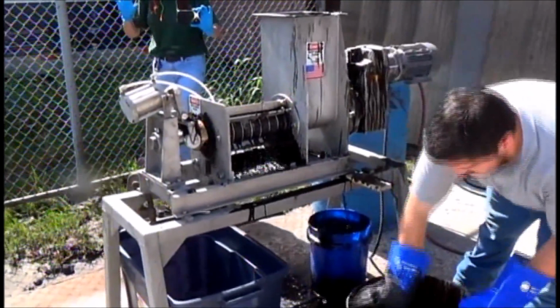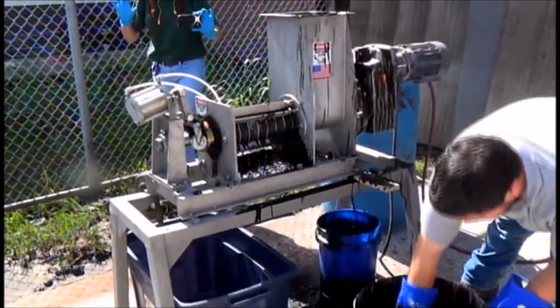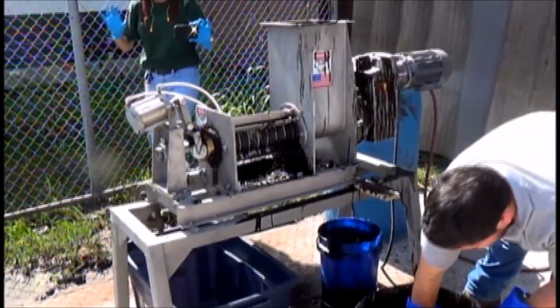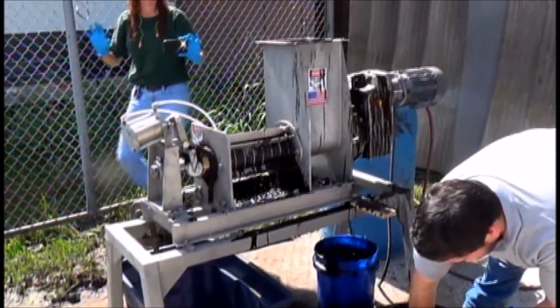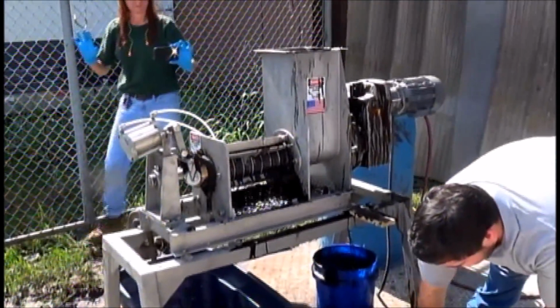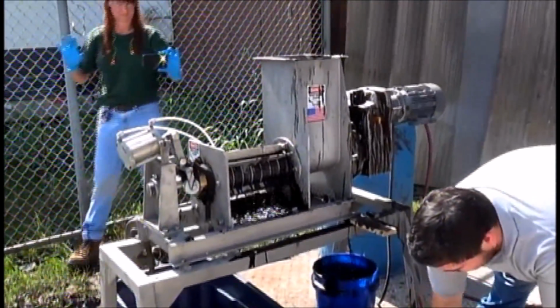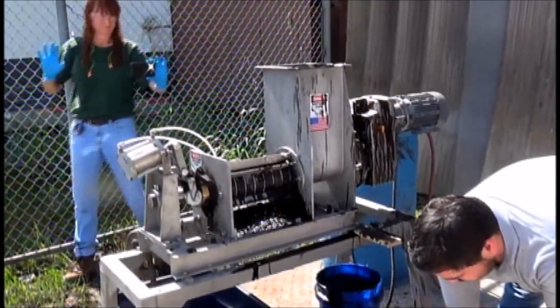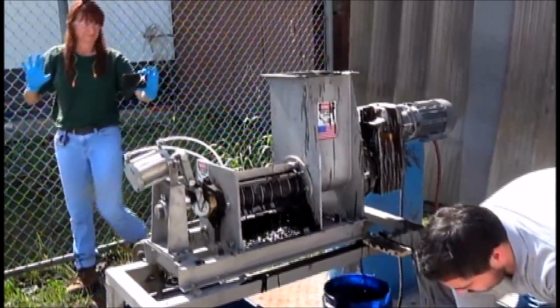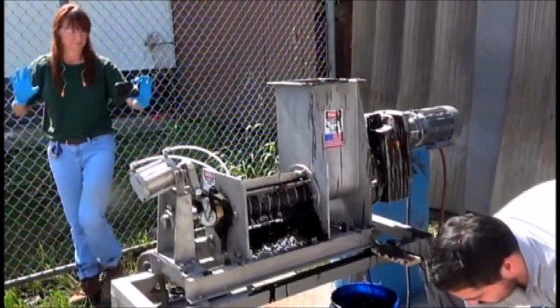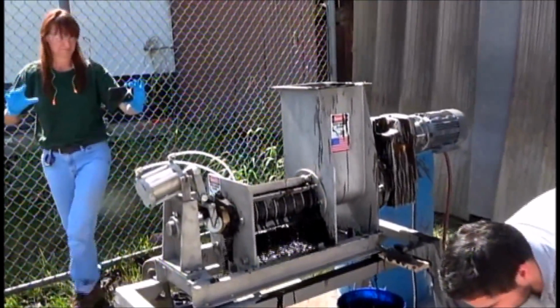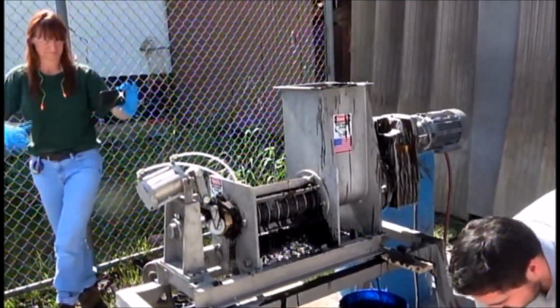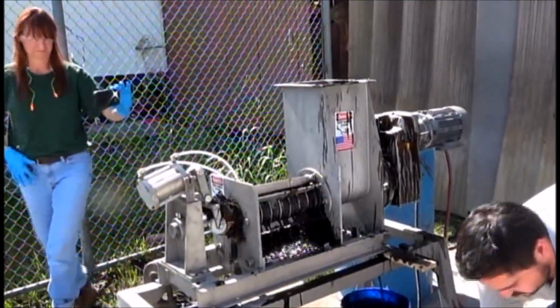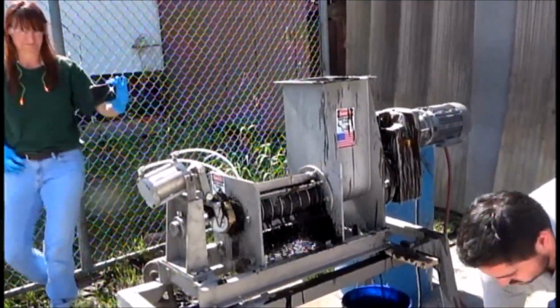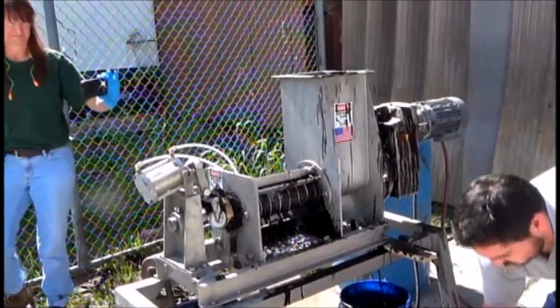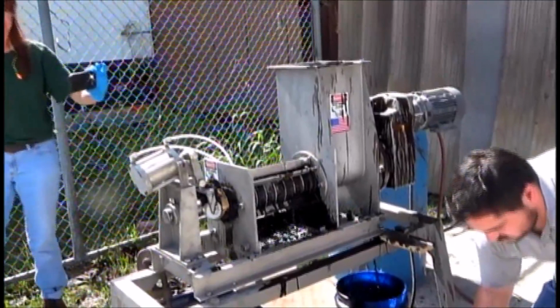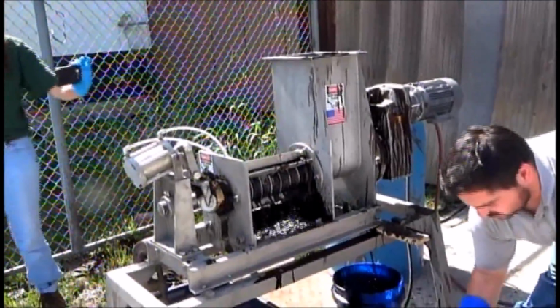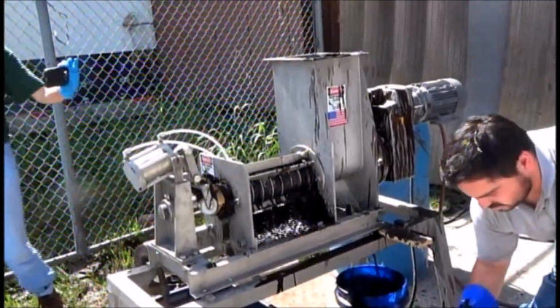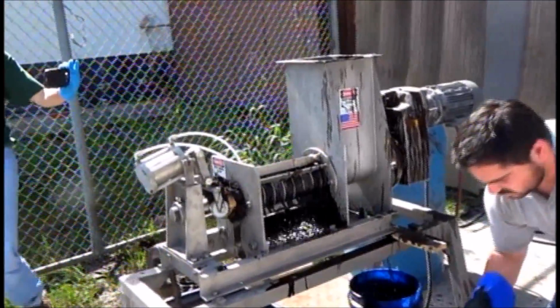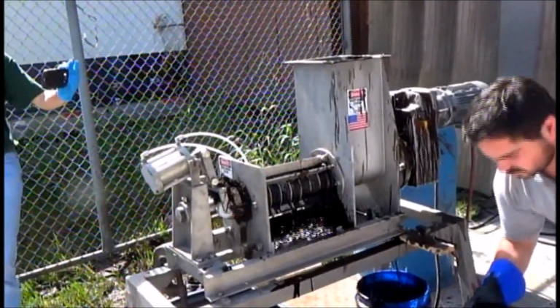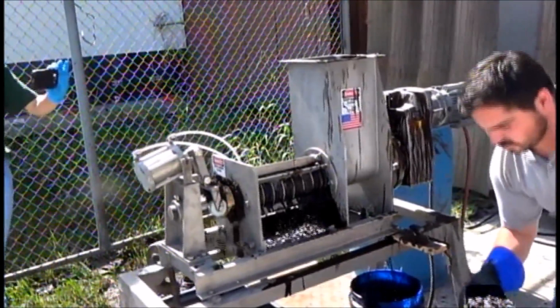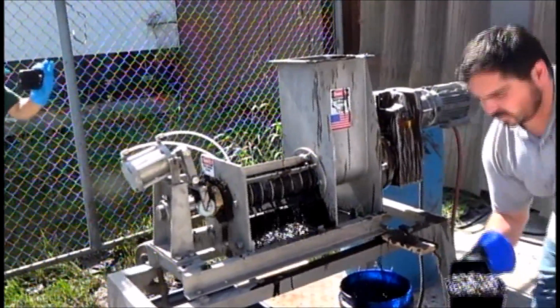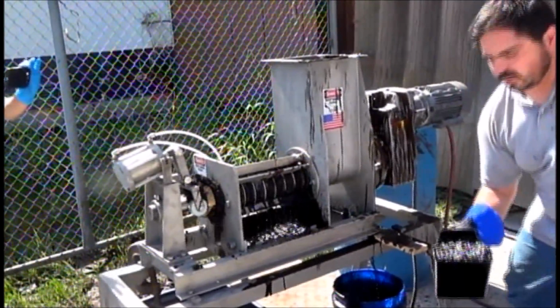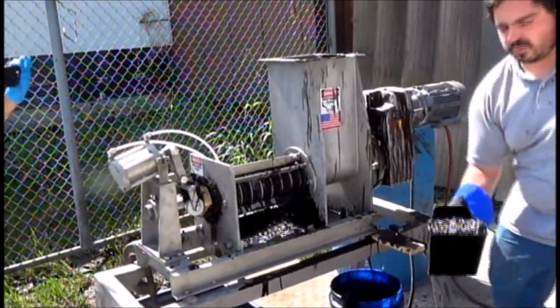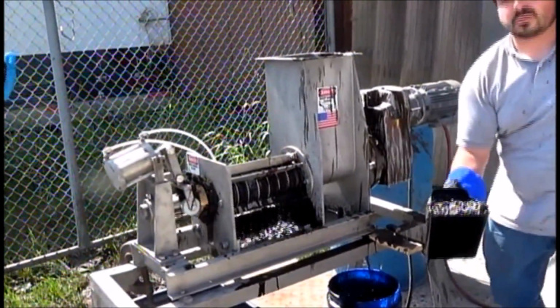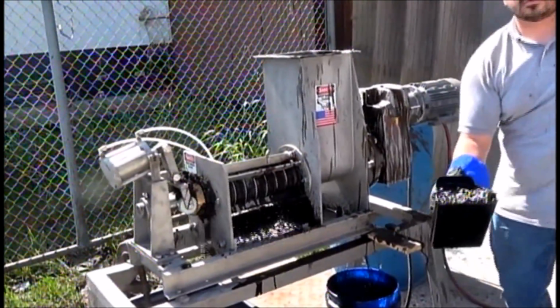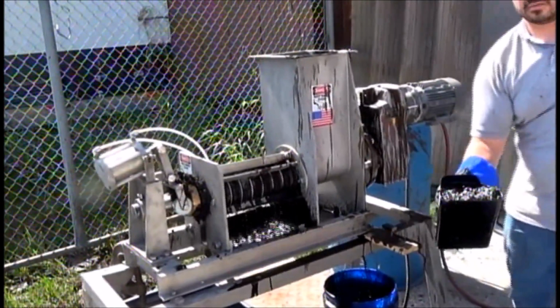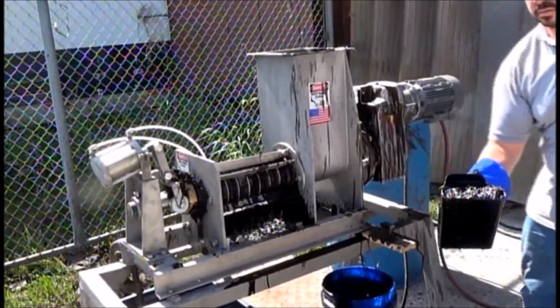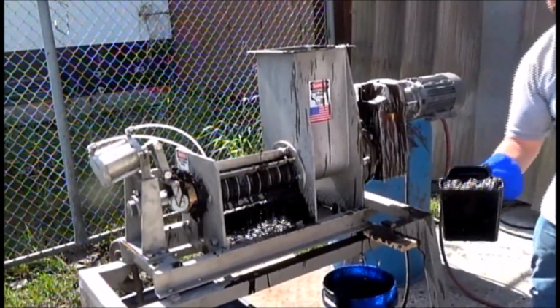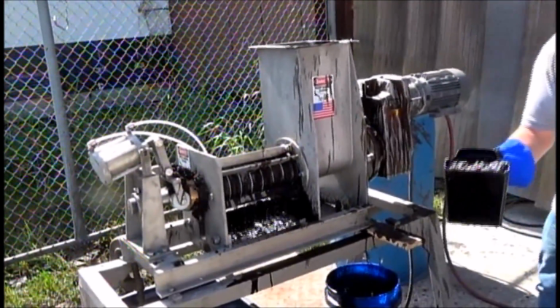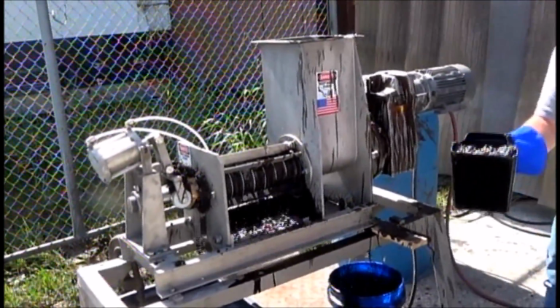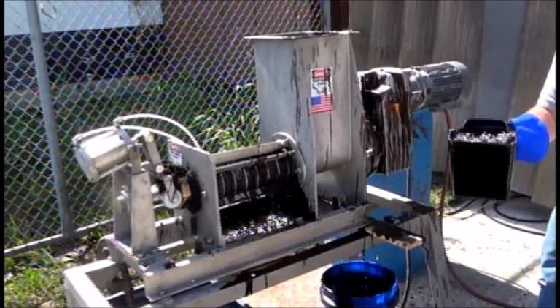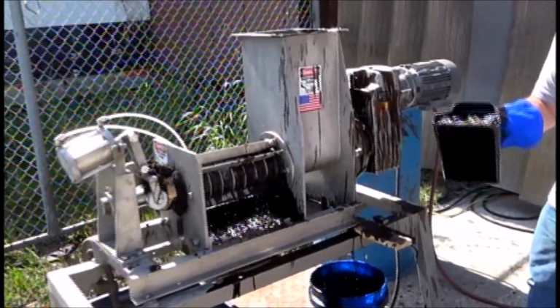You timing any of this for throughput capacity? Just on the camera.